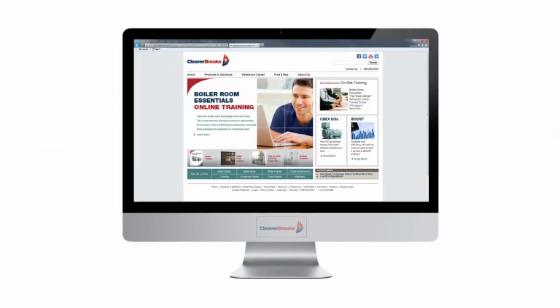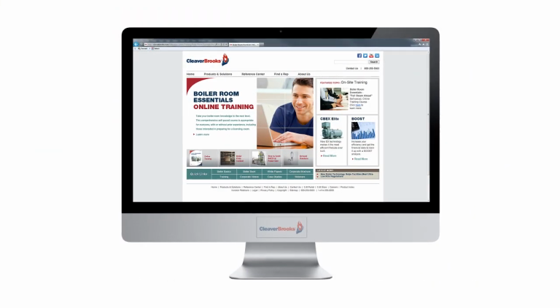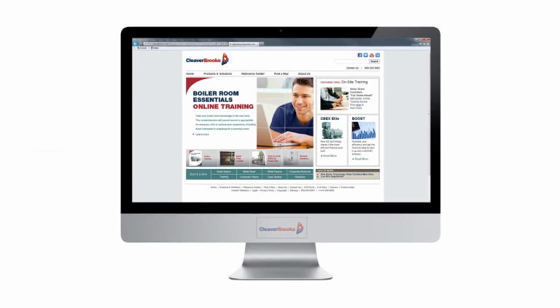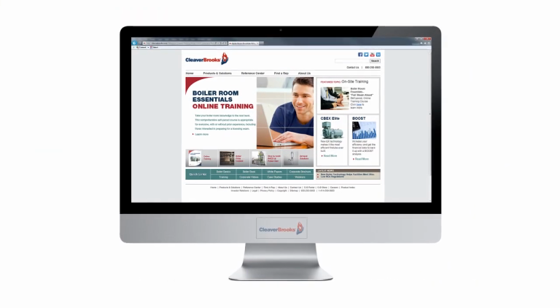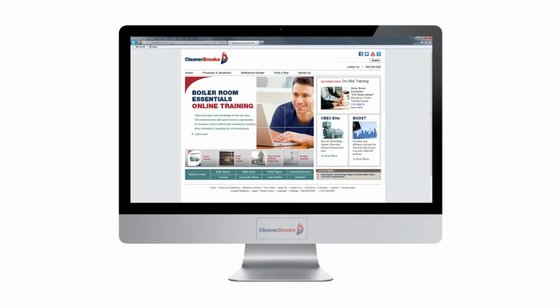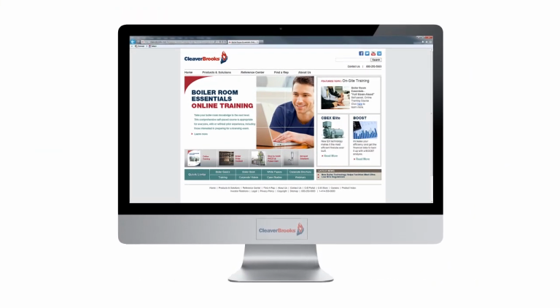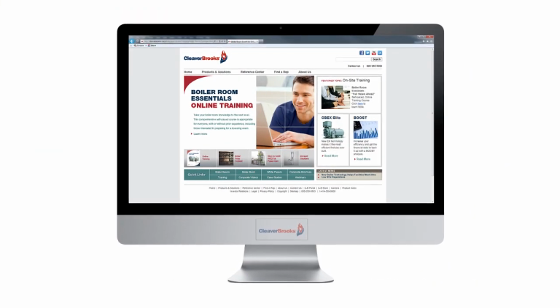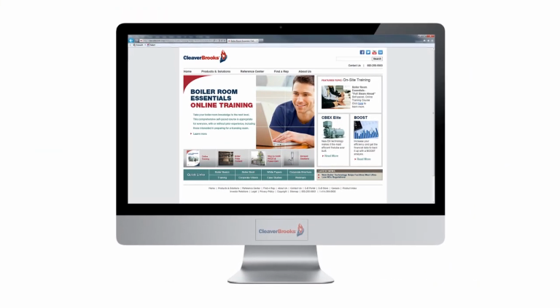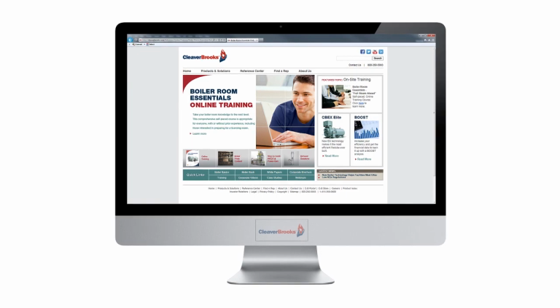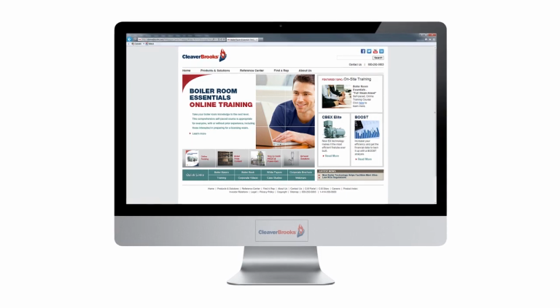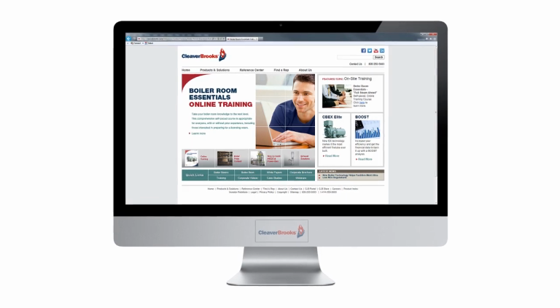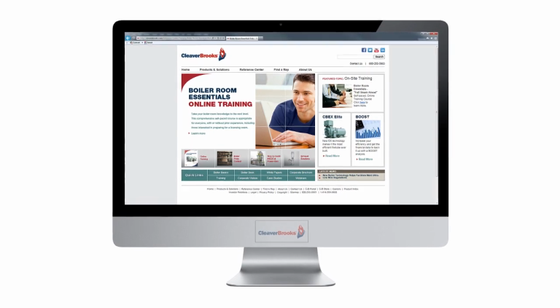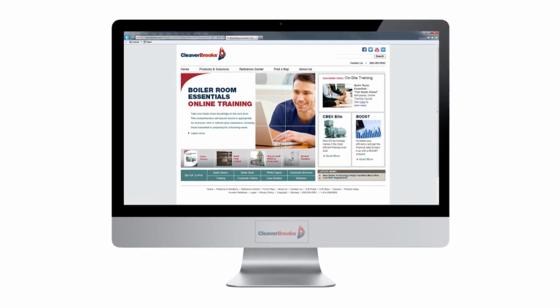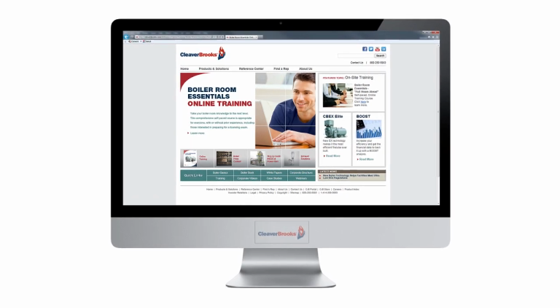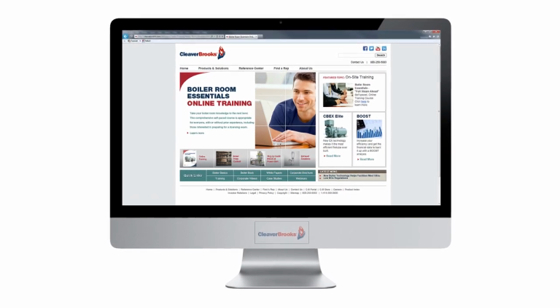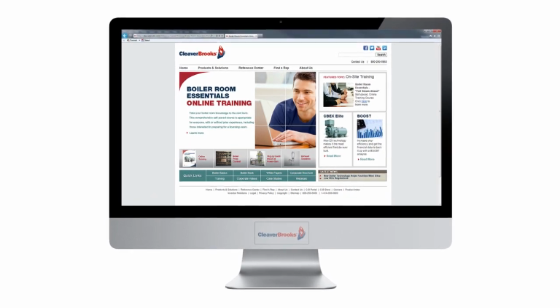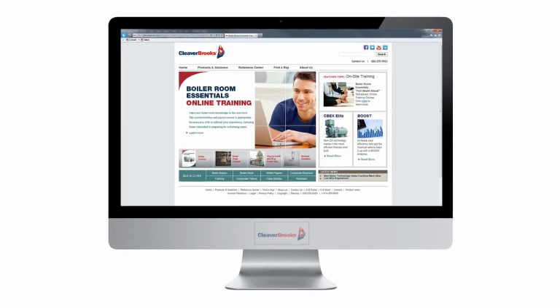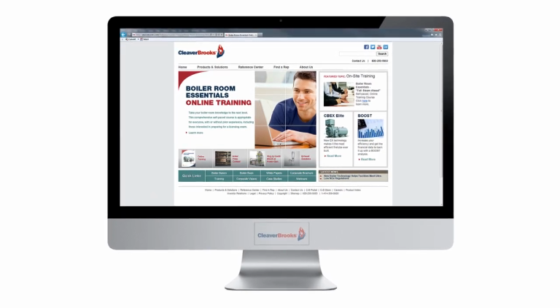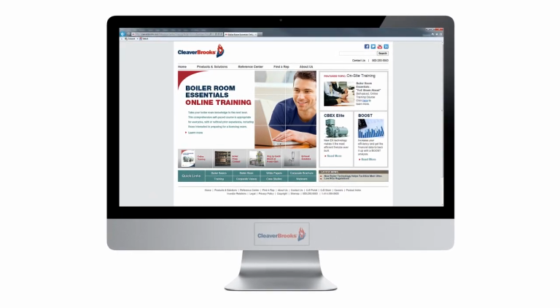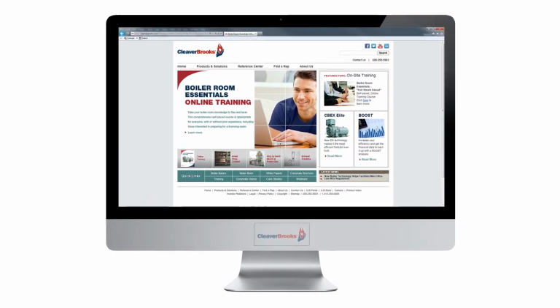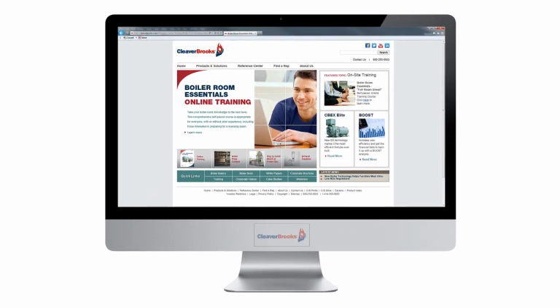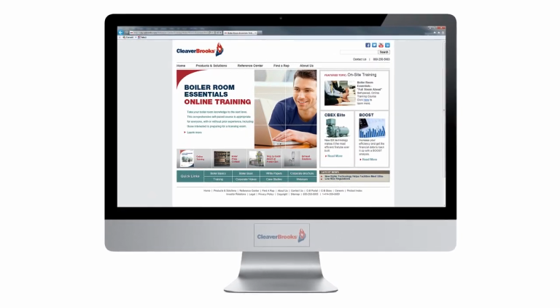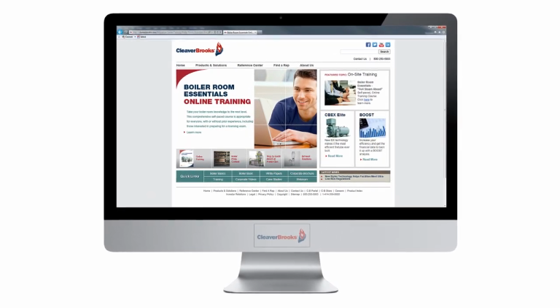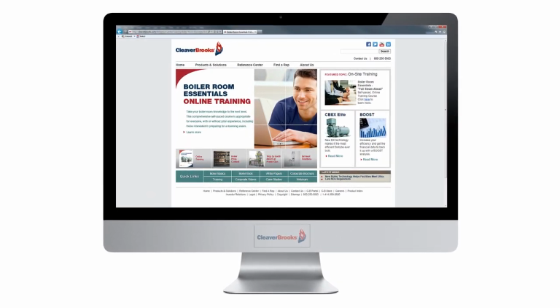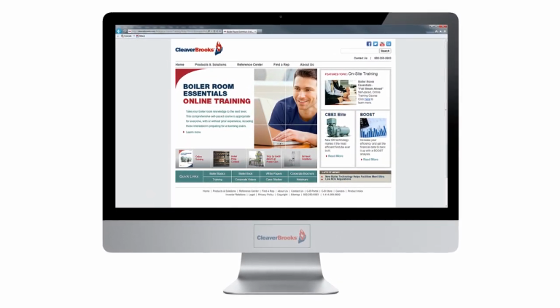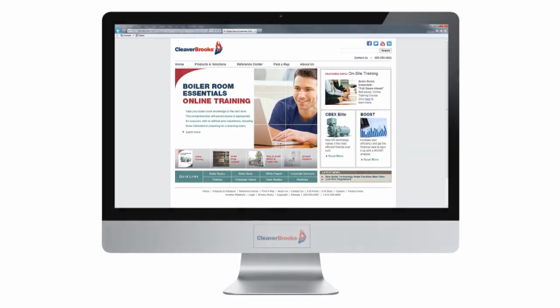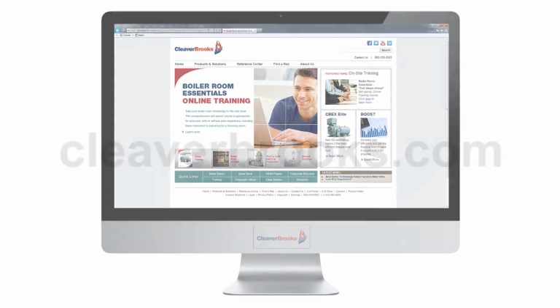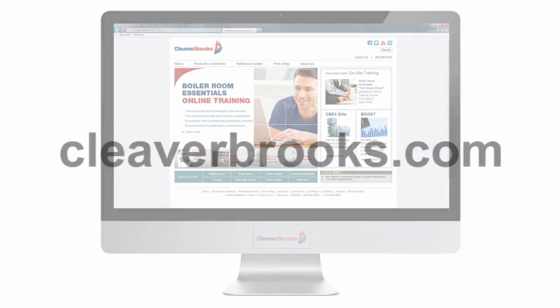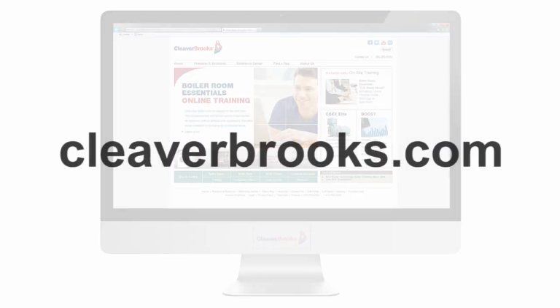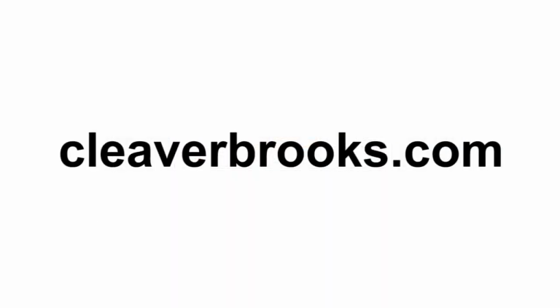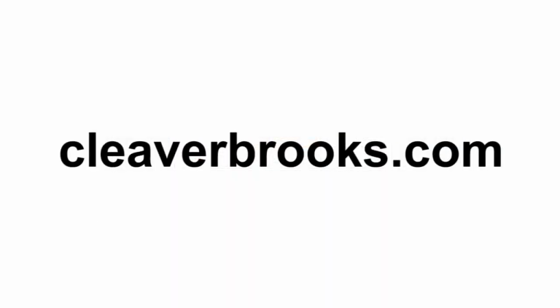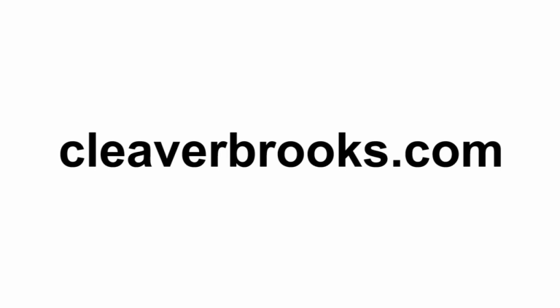To learn more about the Cleaver Brooks Boiler Room Essentials online course, visit the Cleaver Brooks website at cleaverbrooks.com.